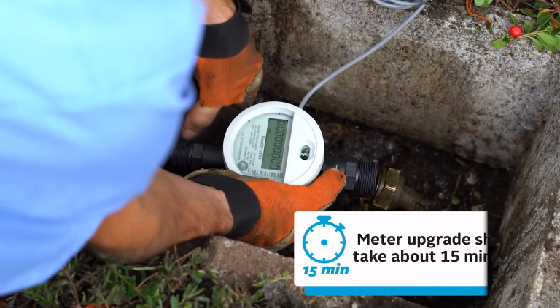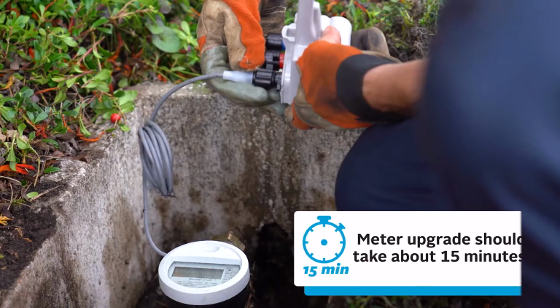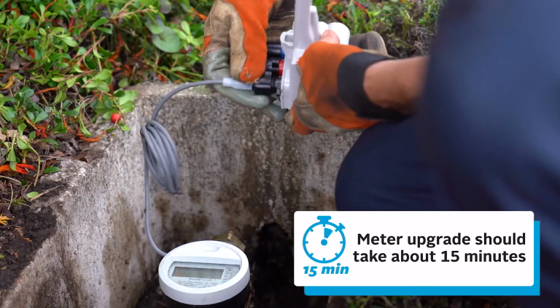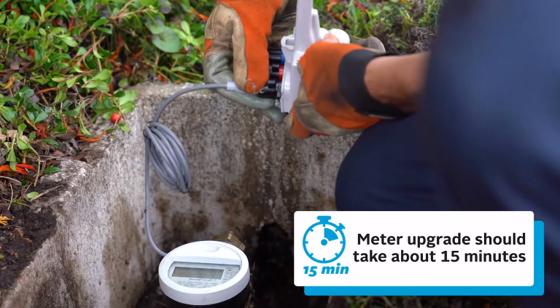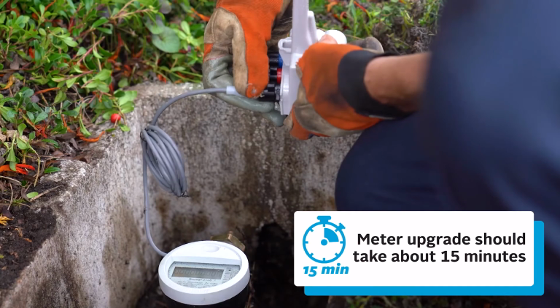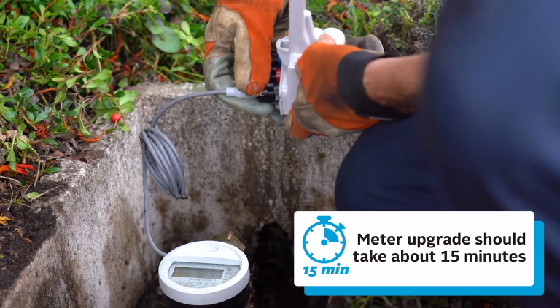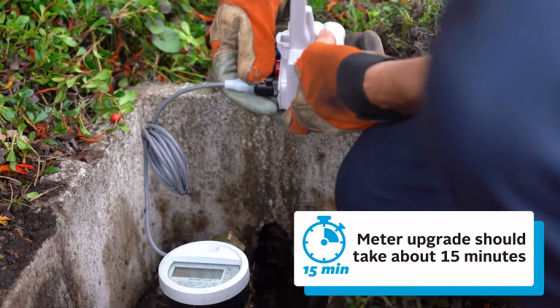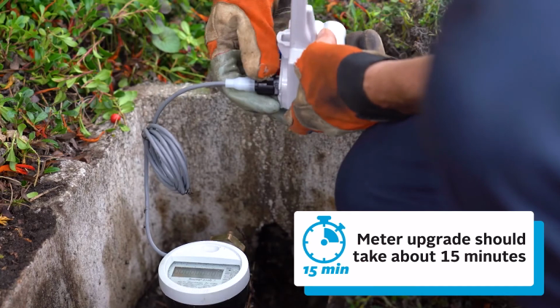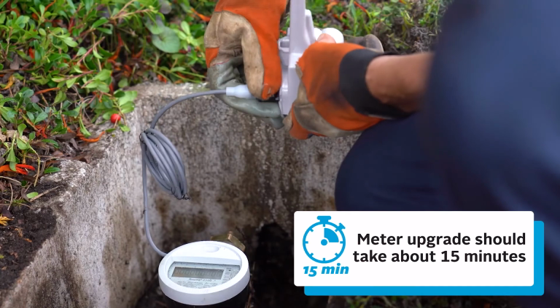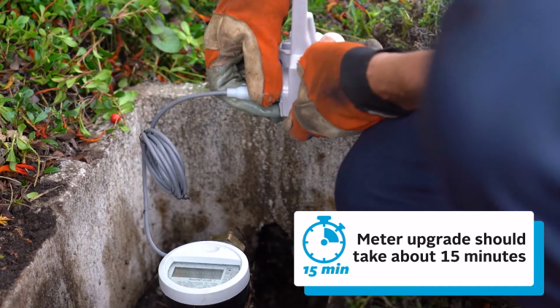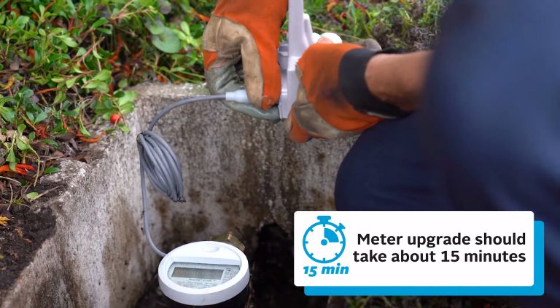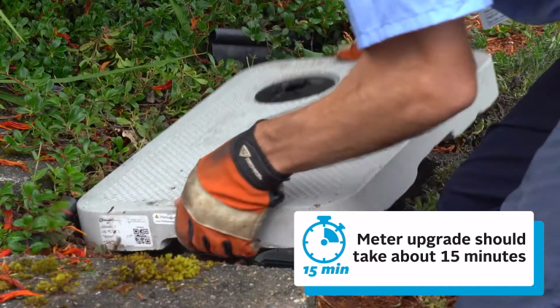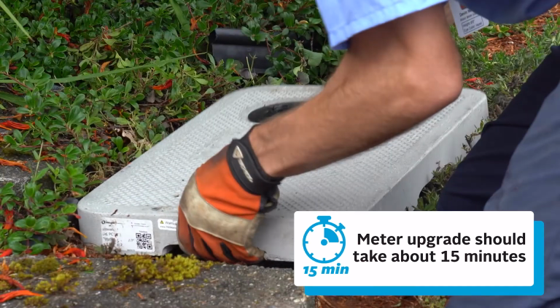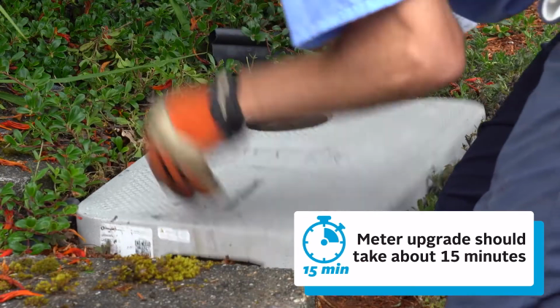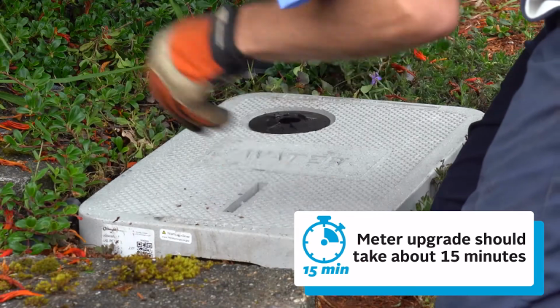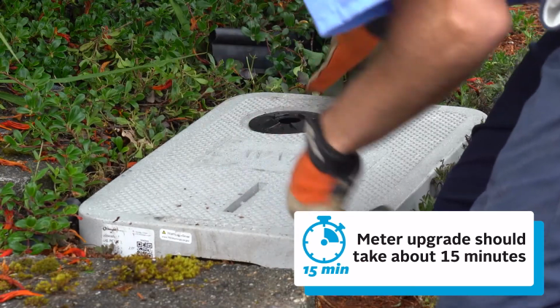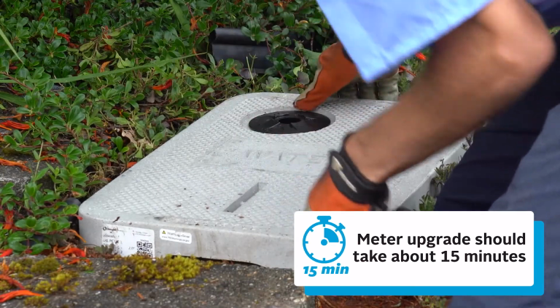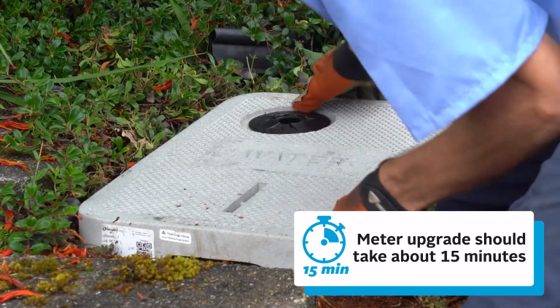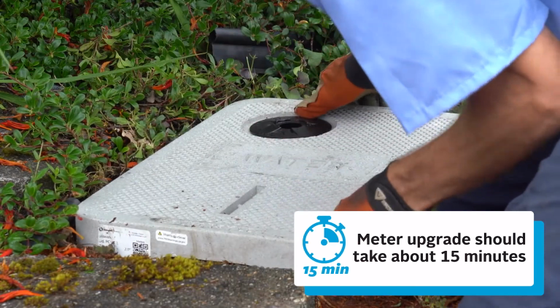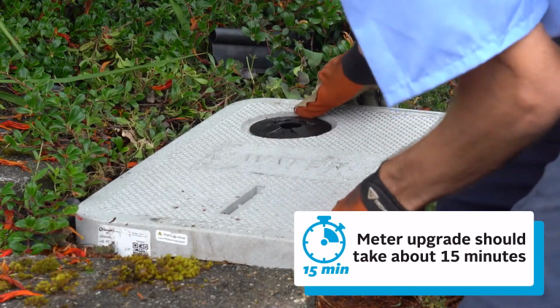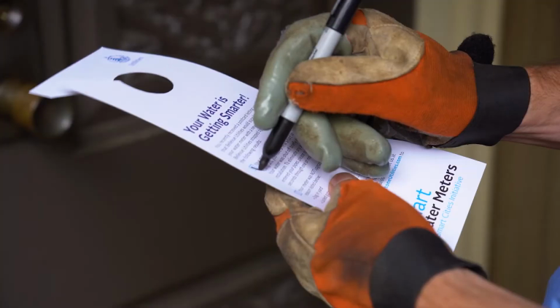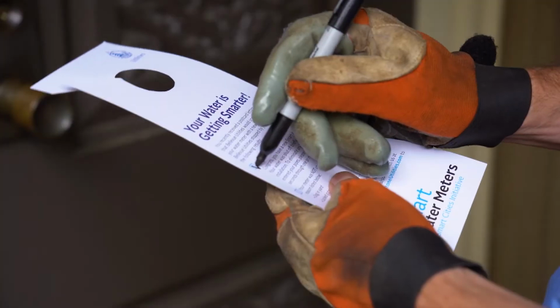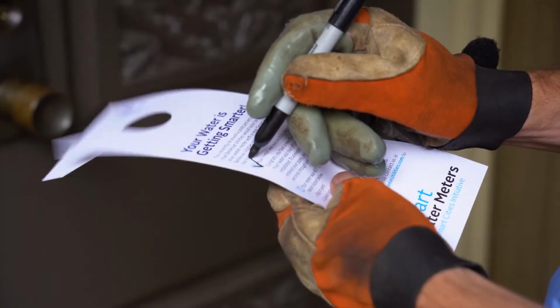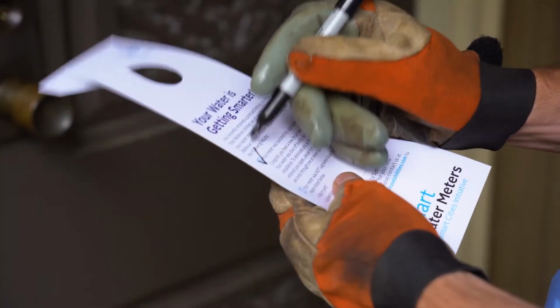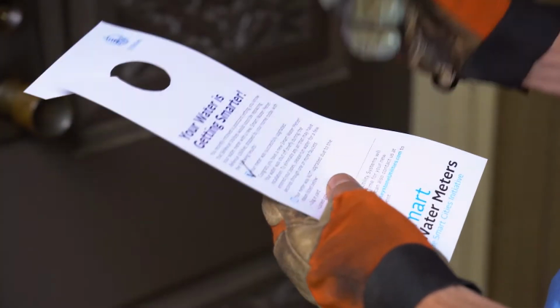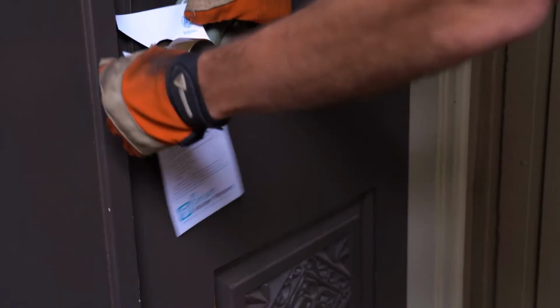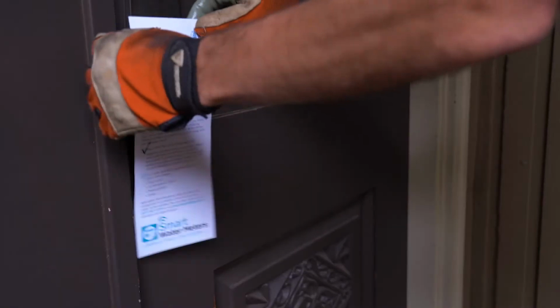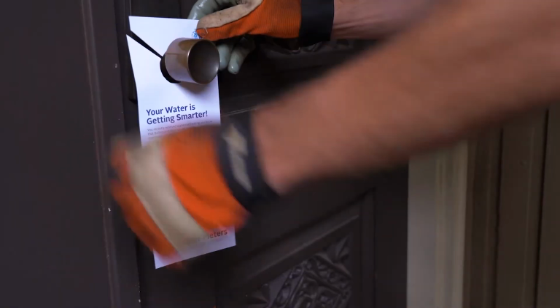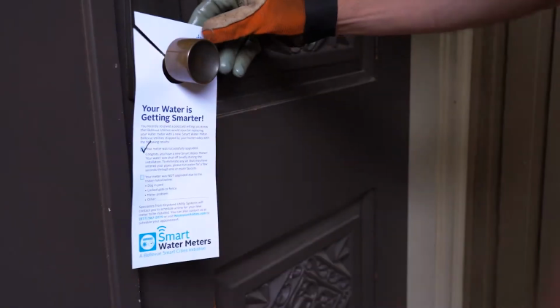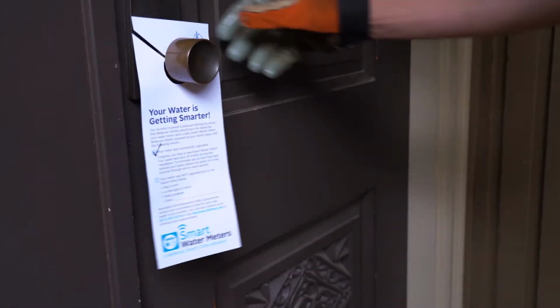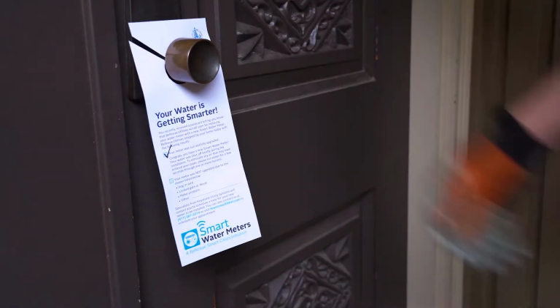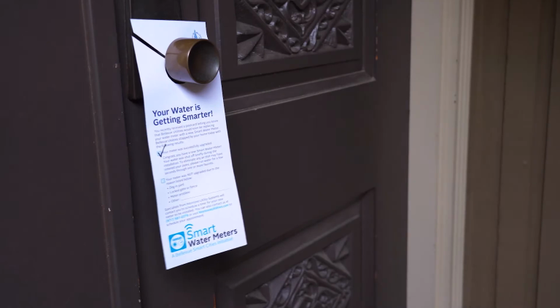The meter upgrade should only take about 15 minutes, and the installer will leave a notice on your door once the work is complete.